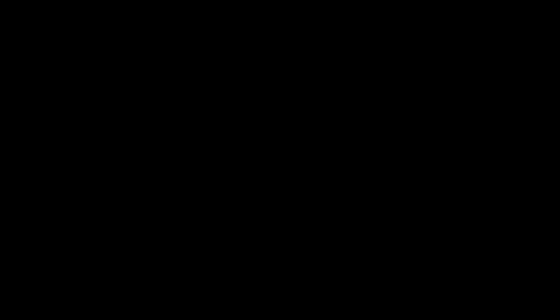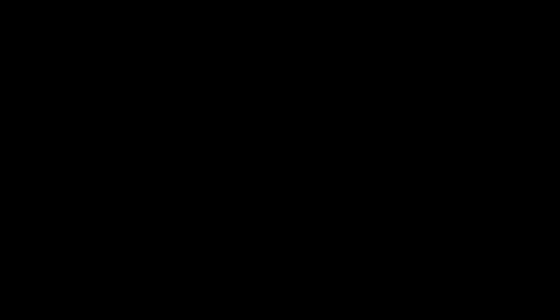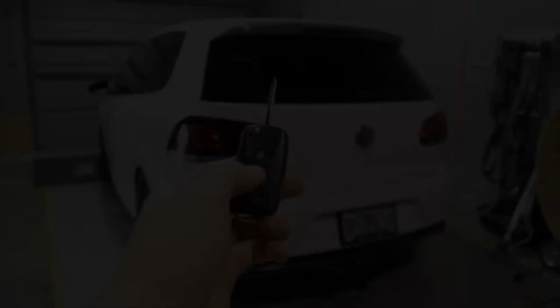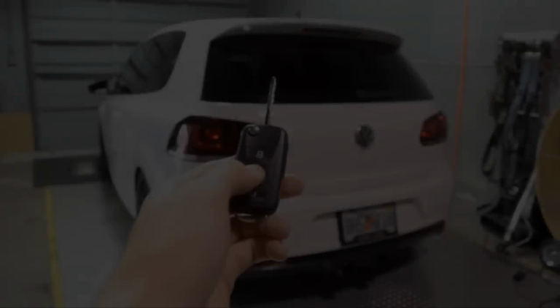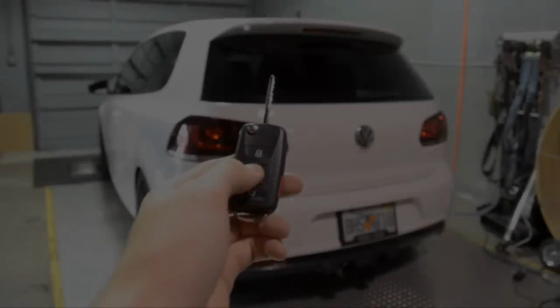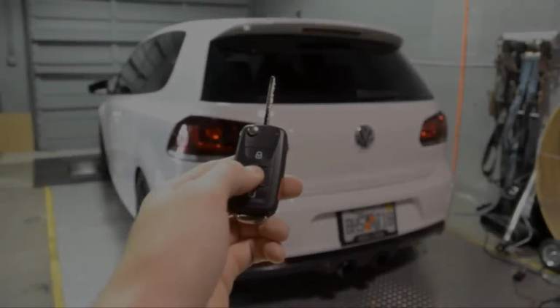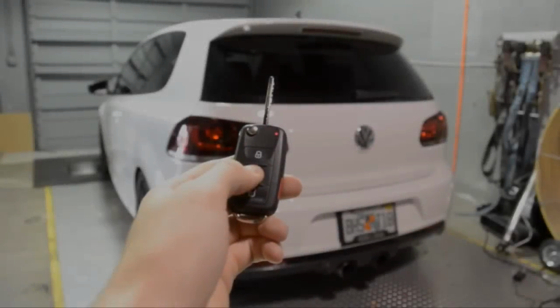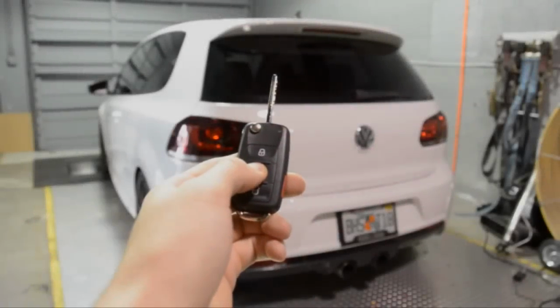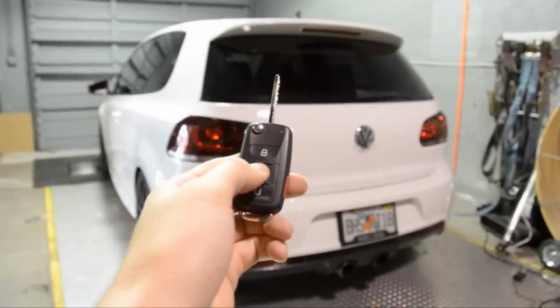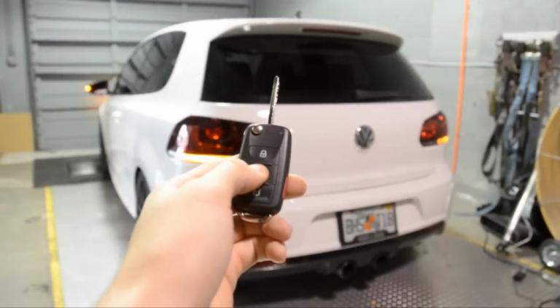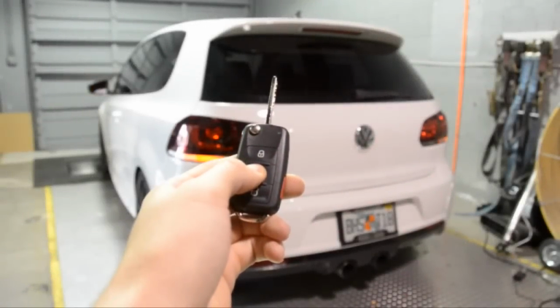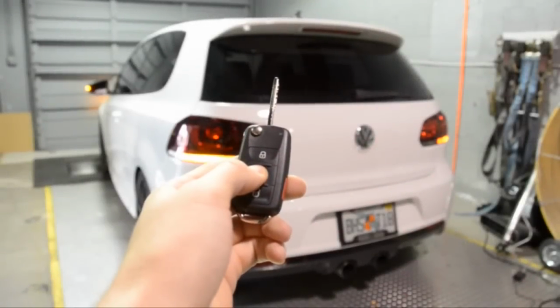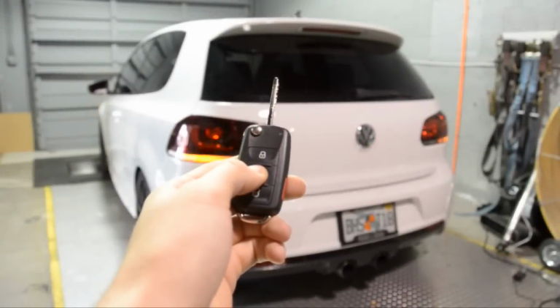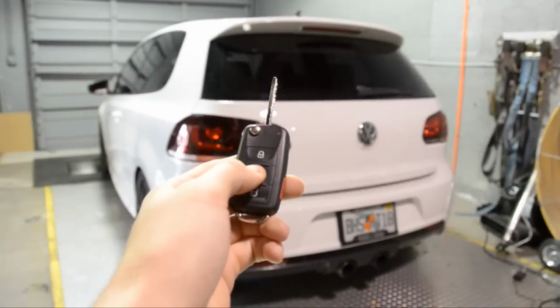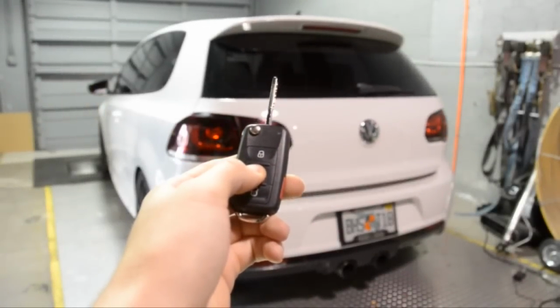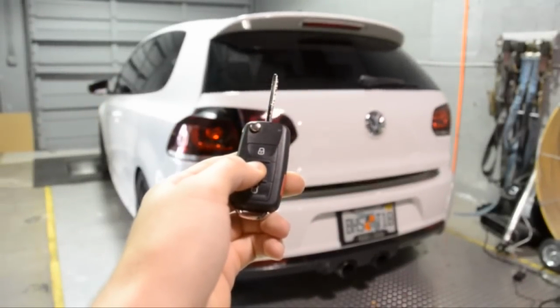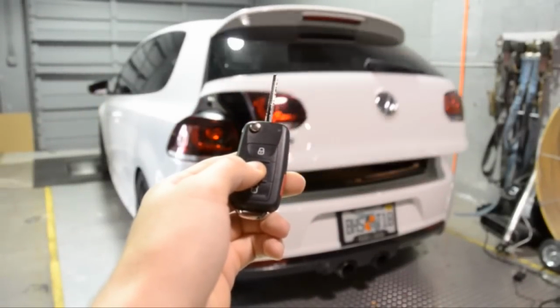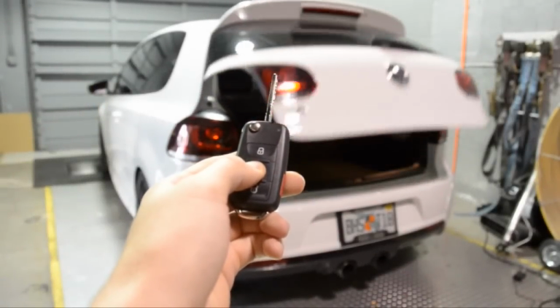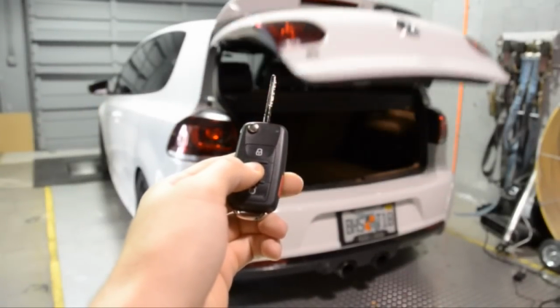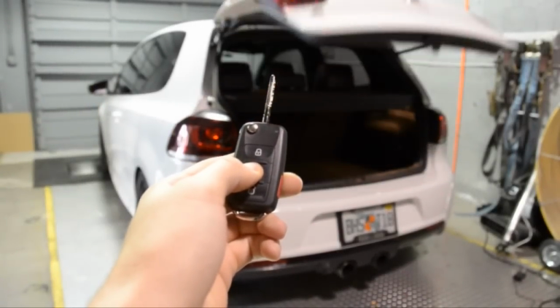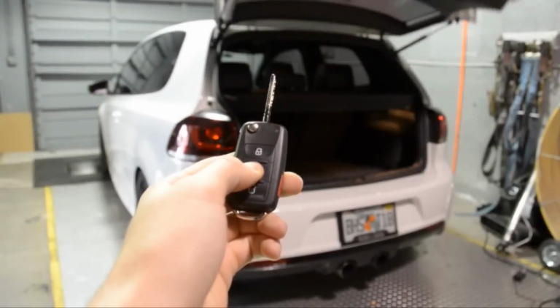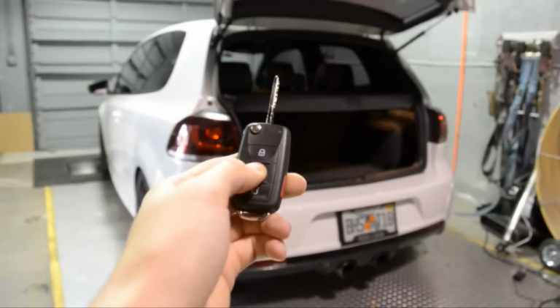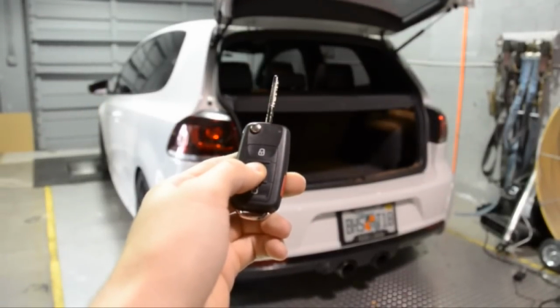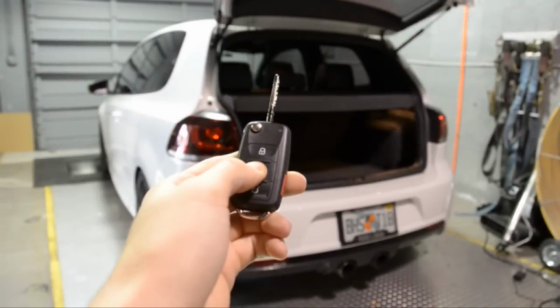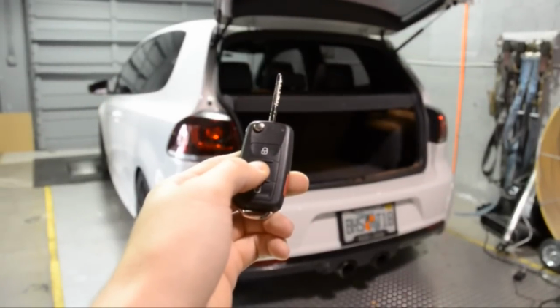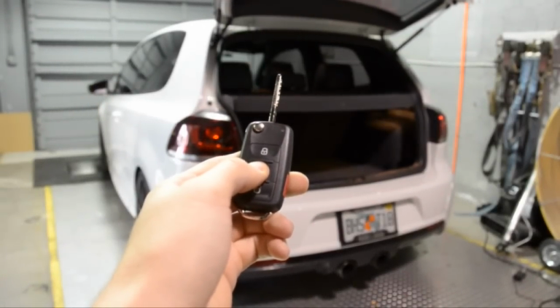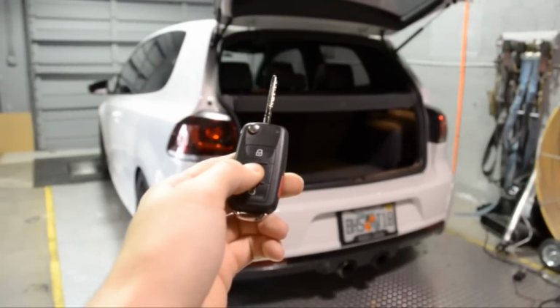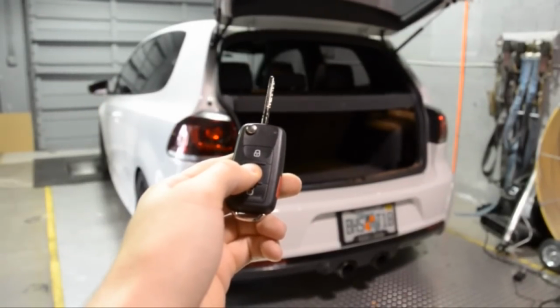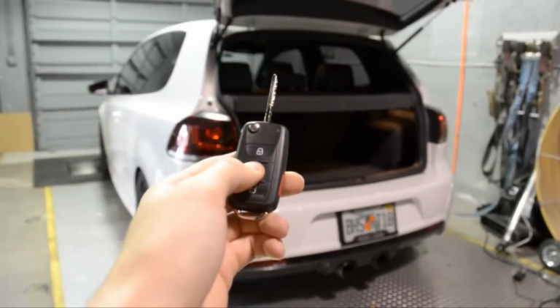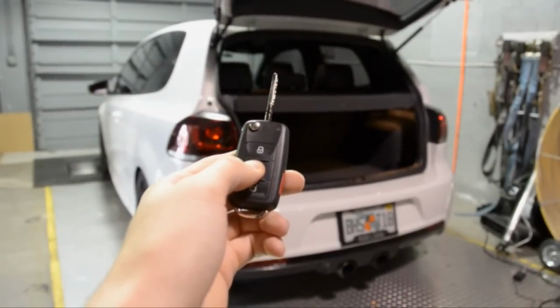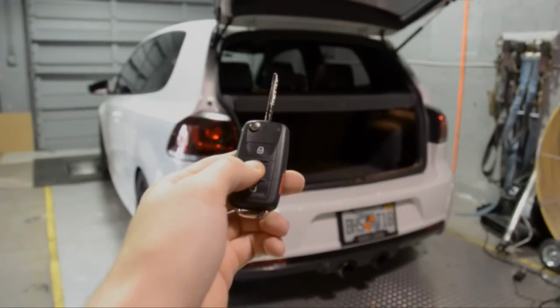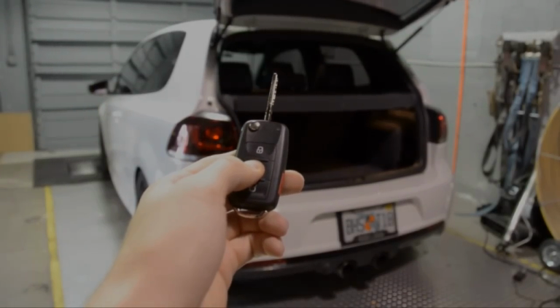That is the complete installation of the Mark 5 Mark 6 automatic pop trunk kit.